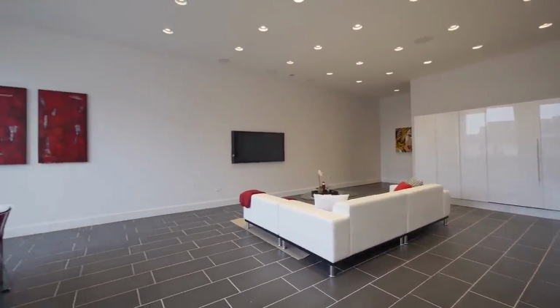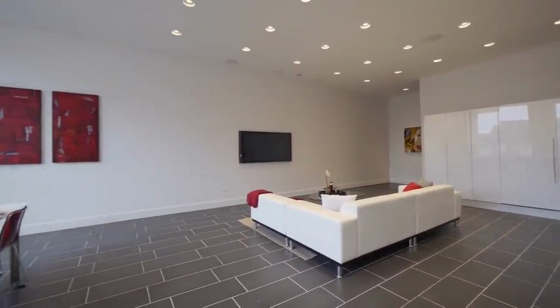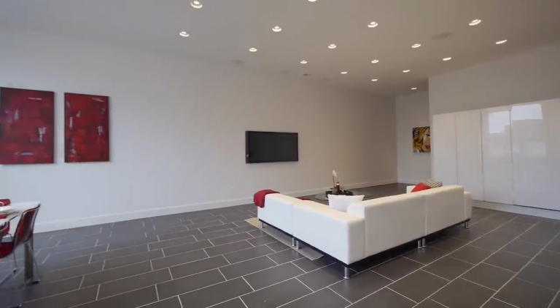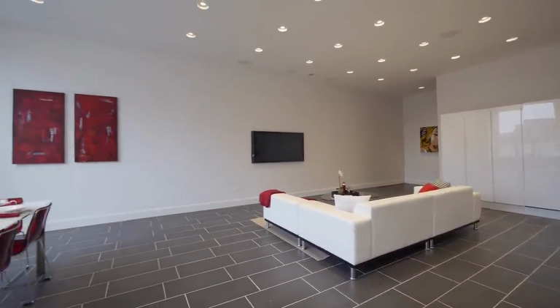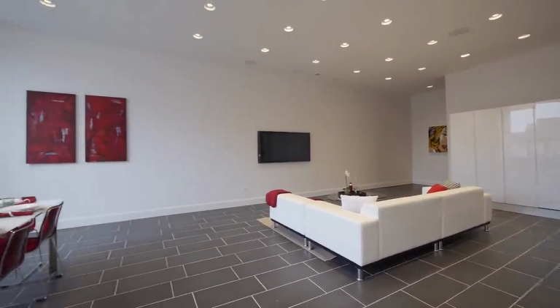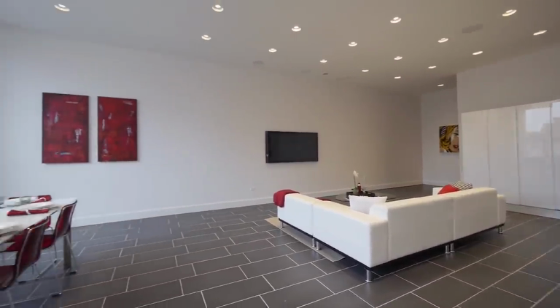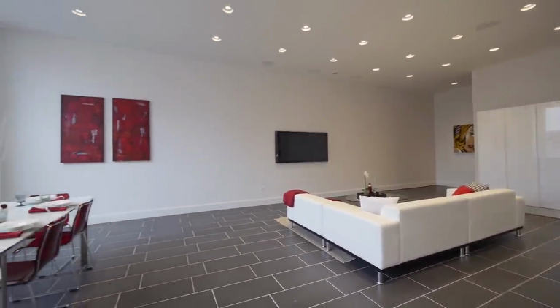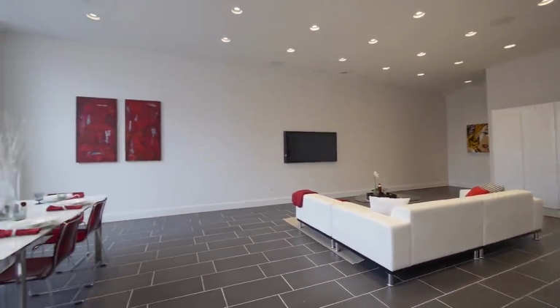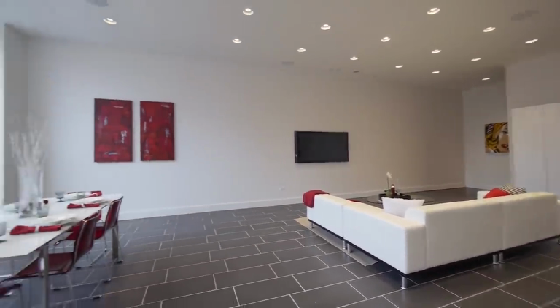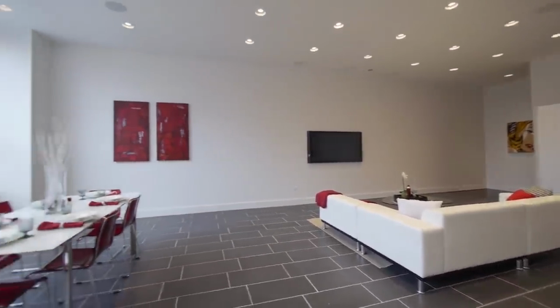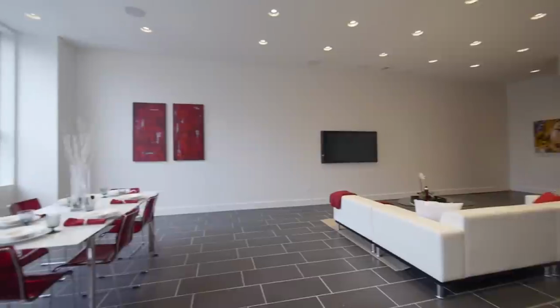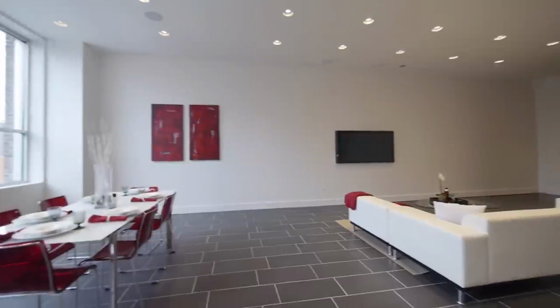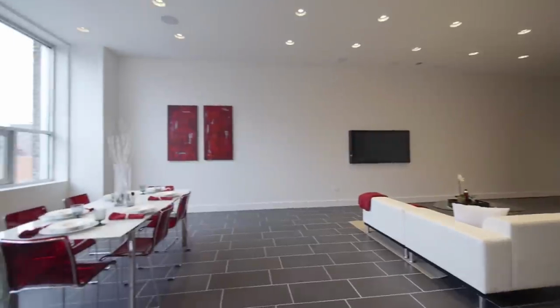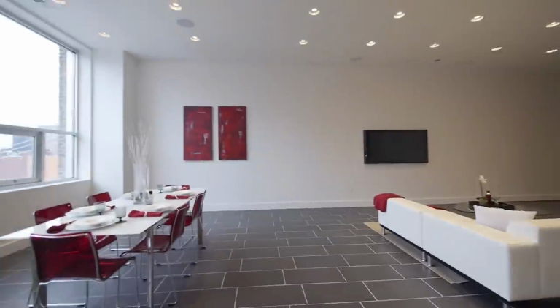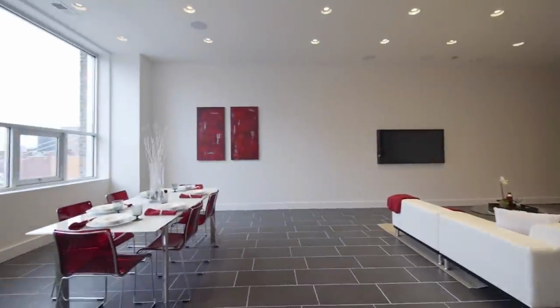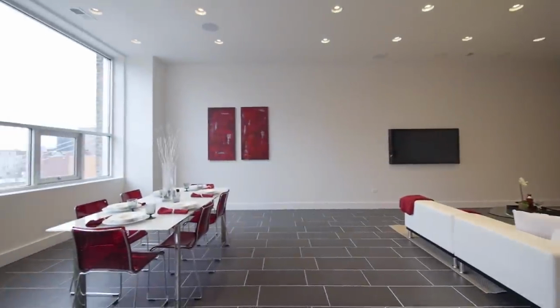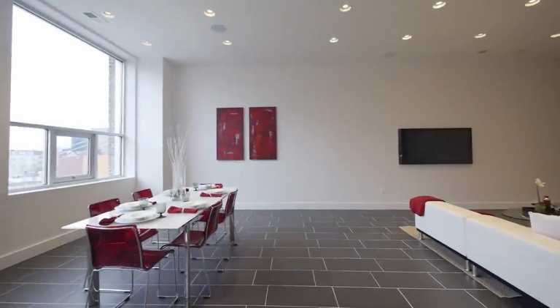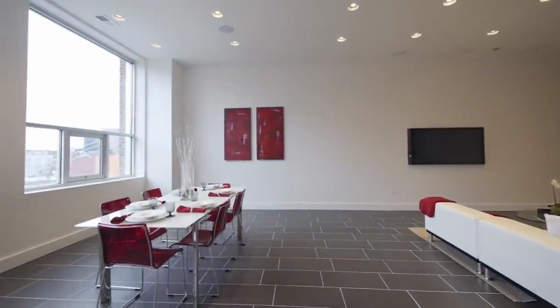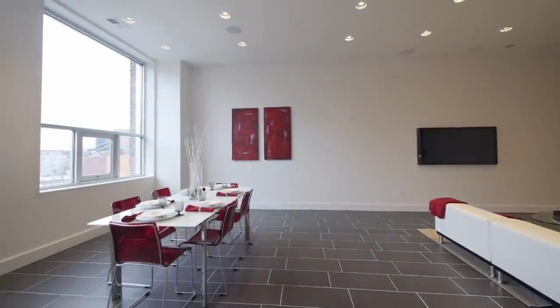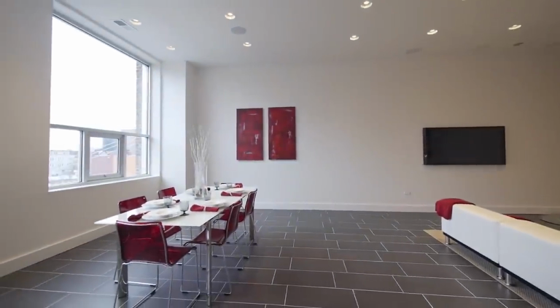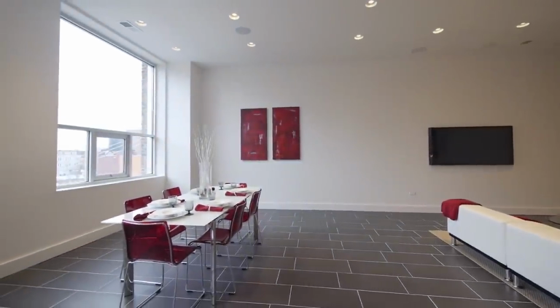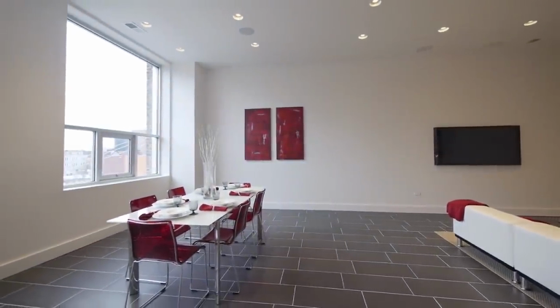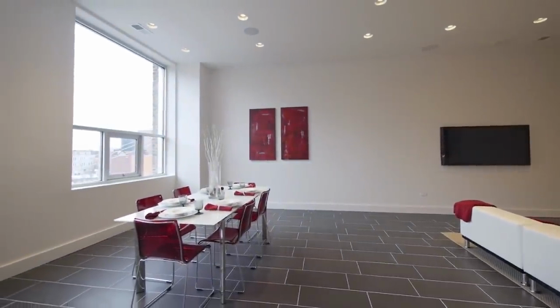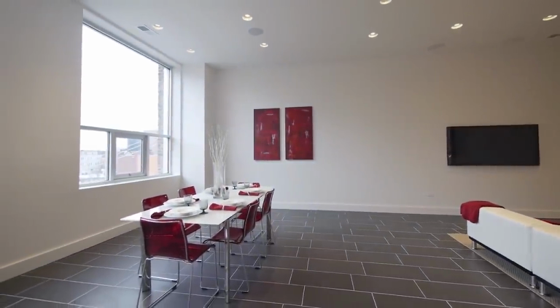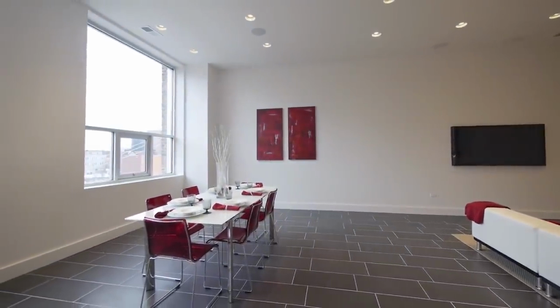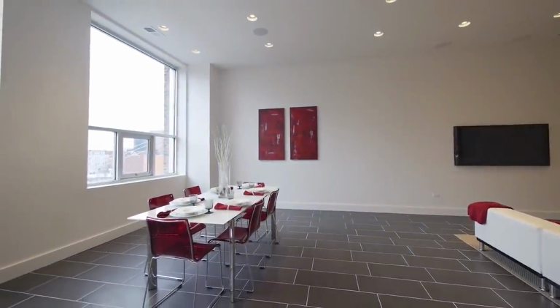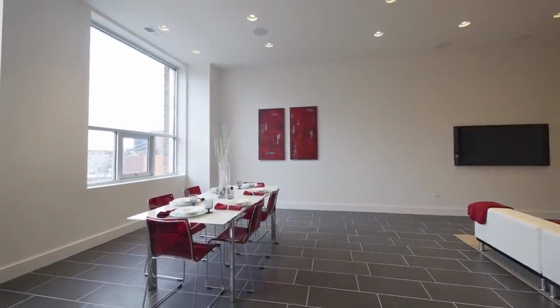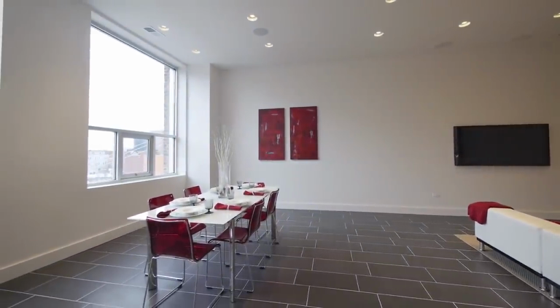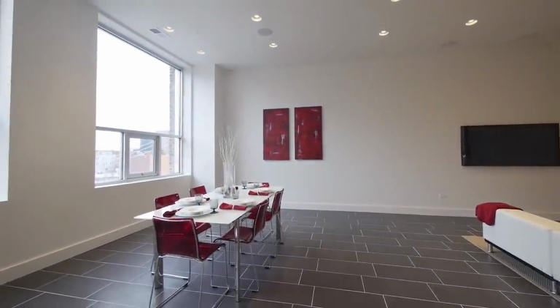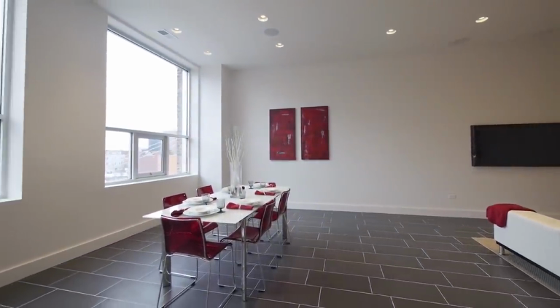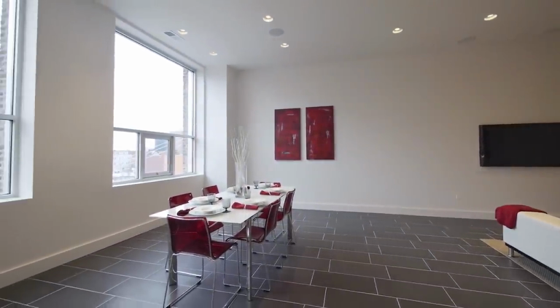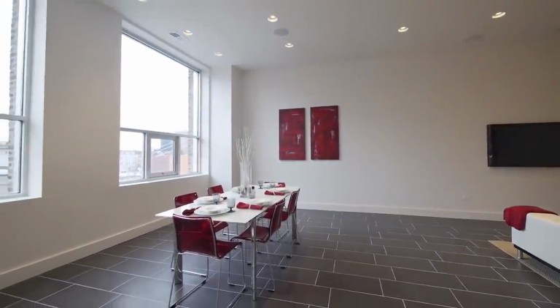How cool is this great room — incredible for entertaining and flooded with light.